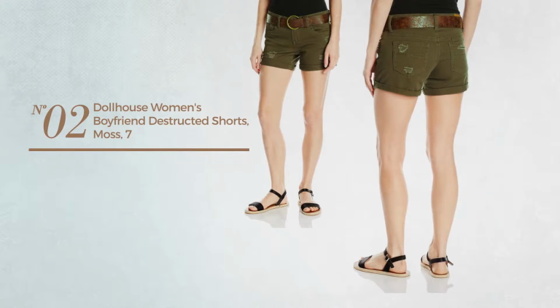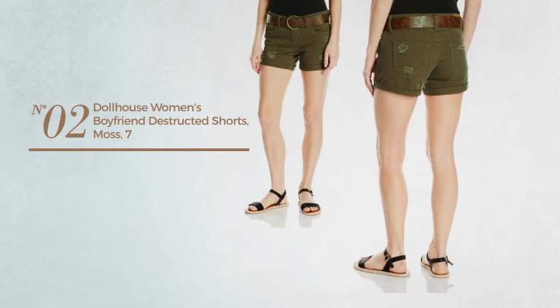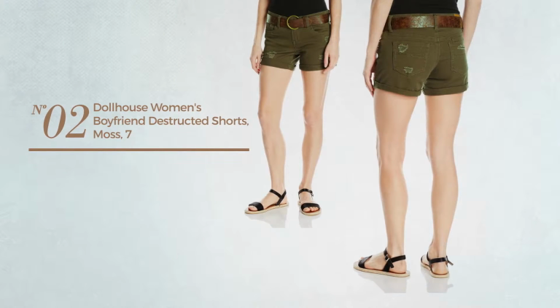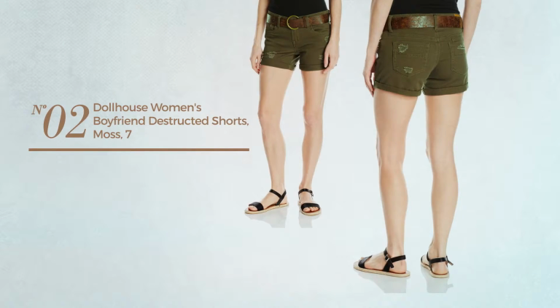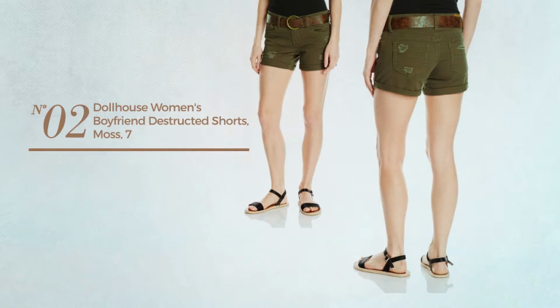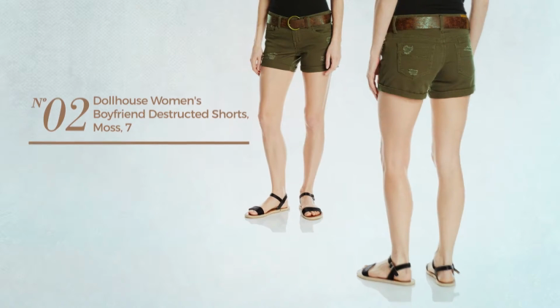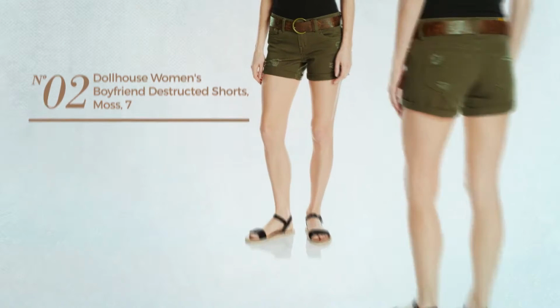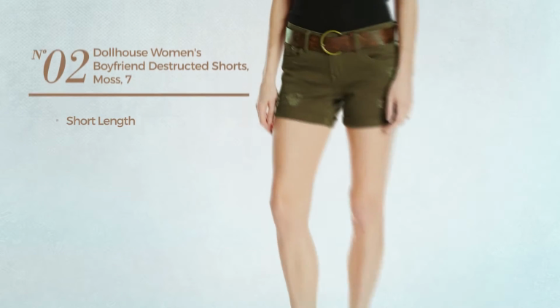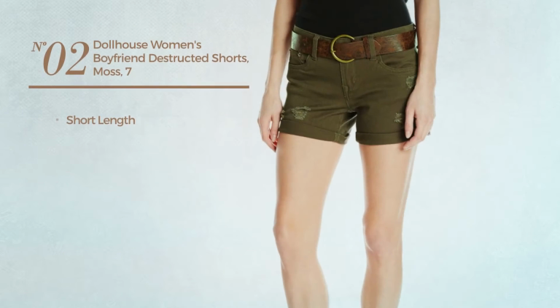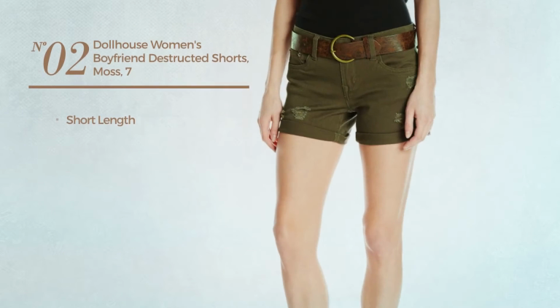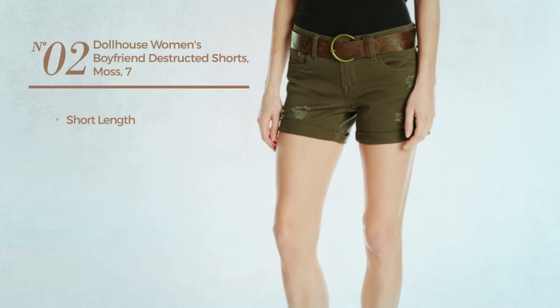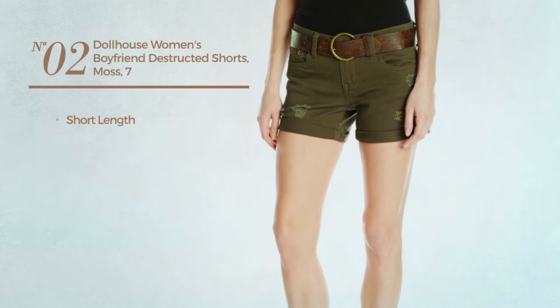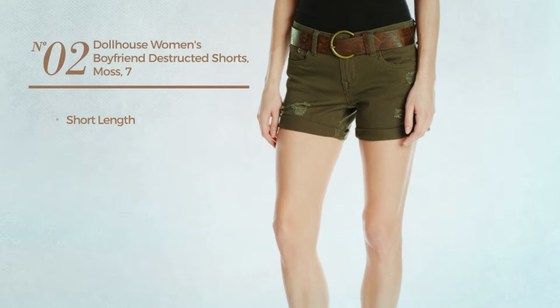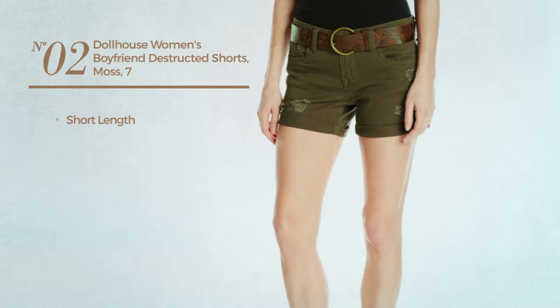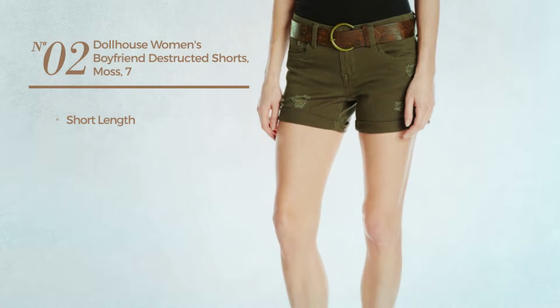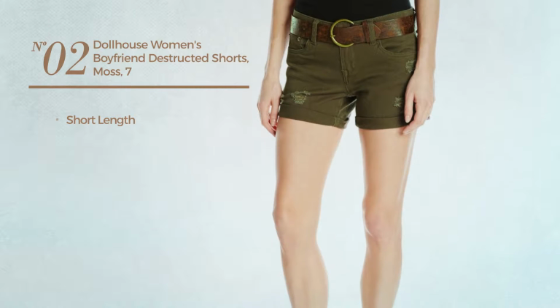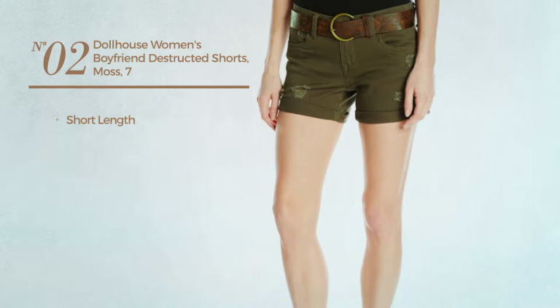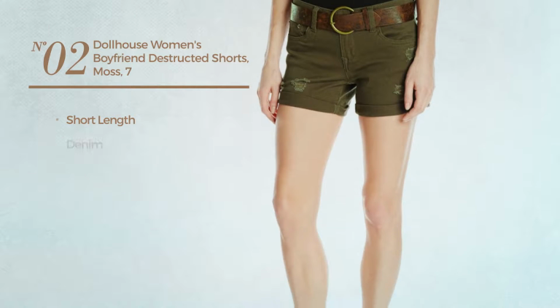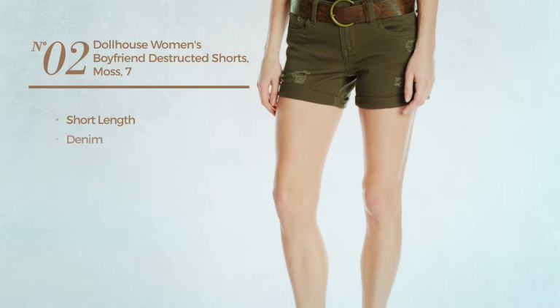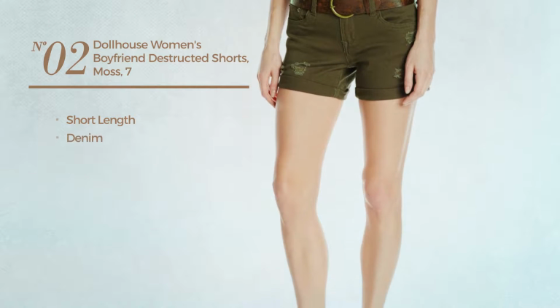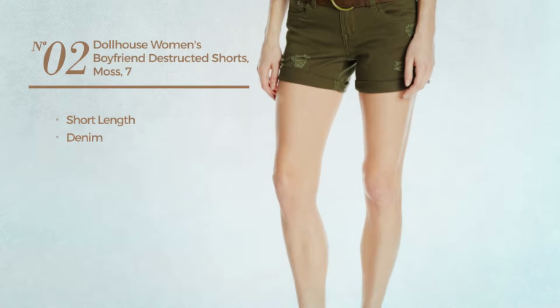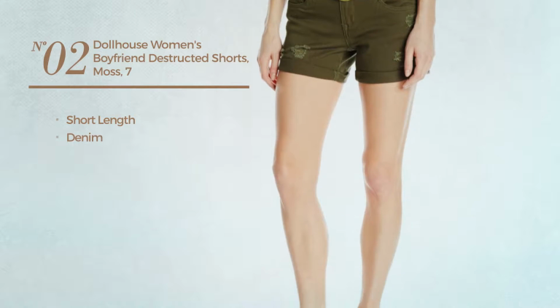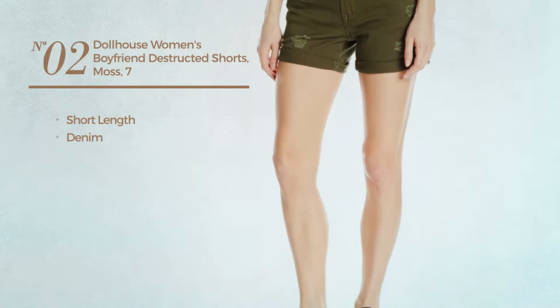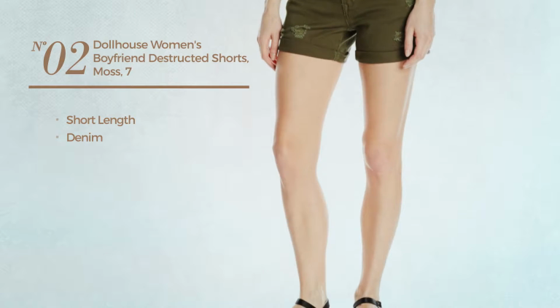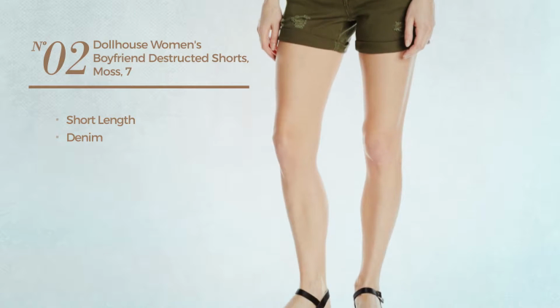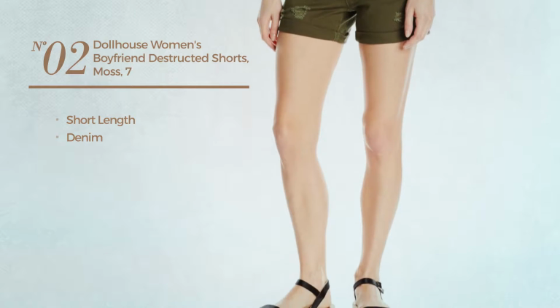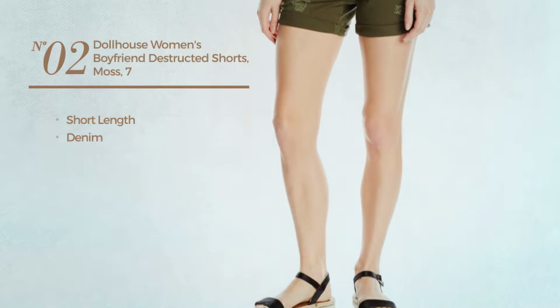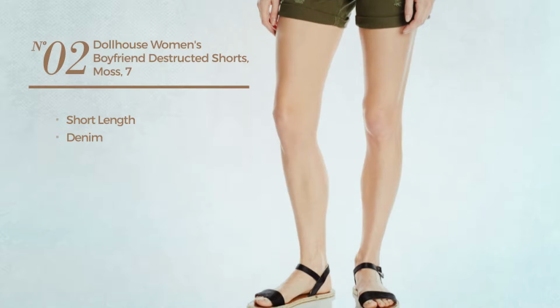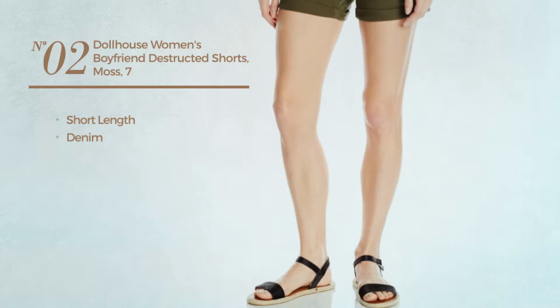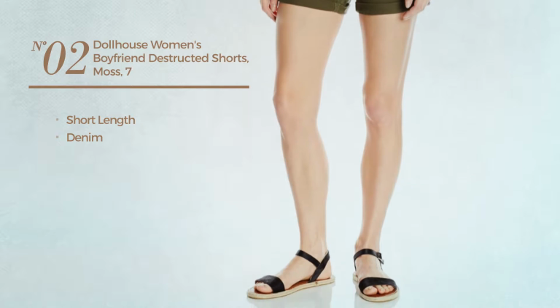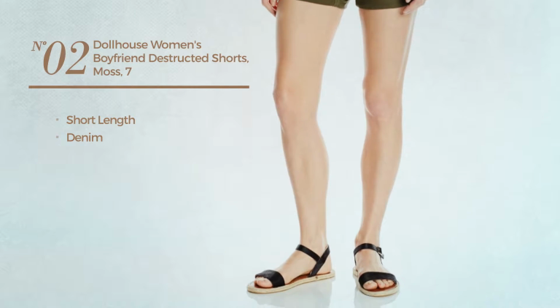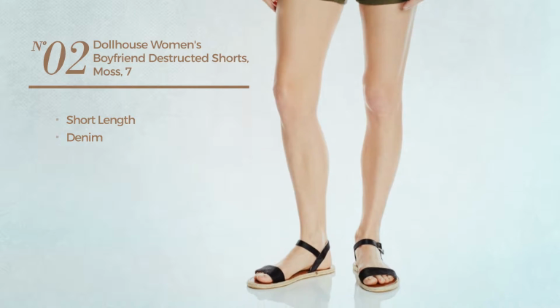Number two: a short length shorts, made of denim. Available in five more colors.